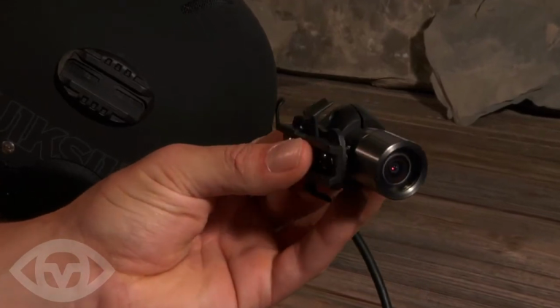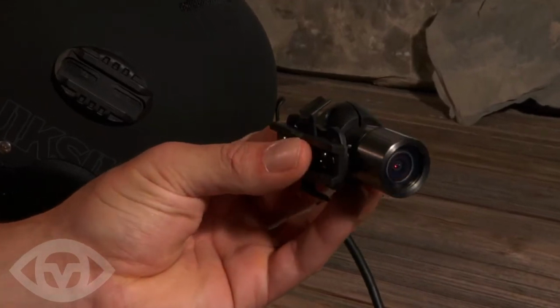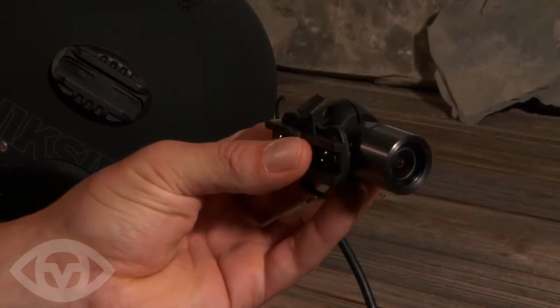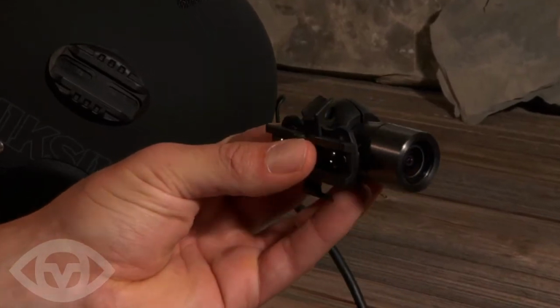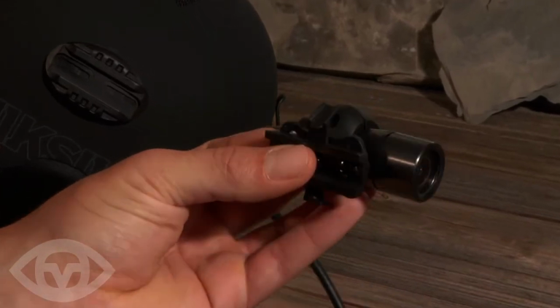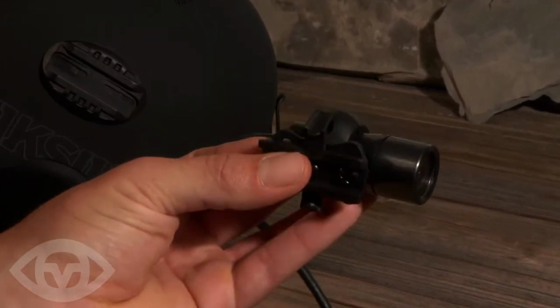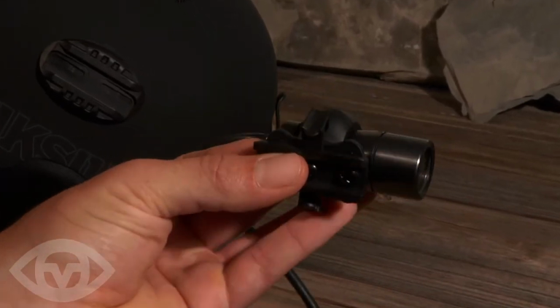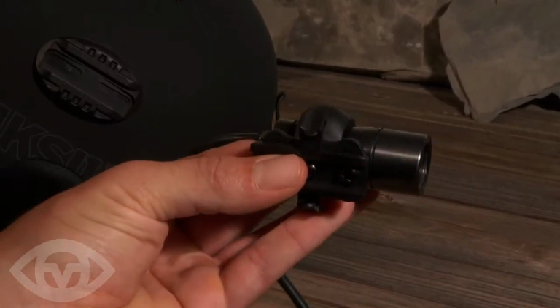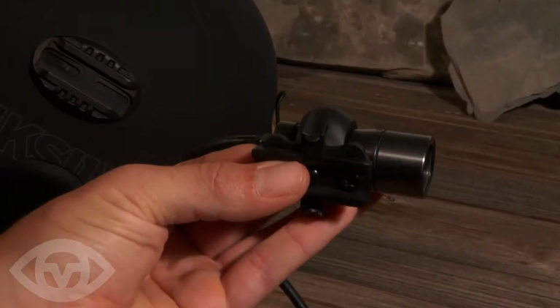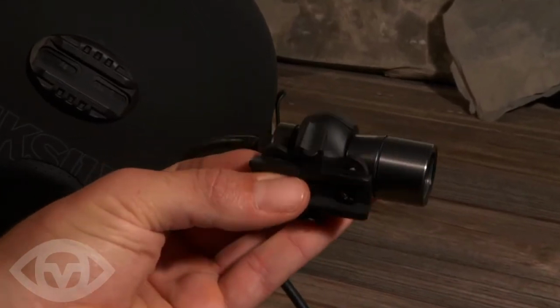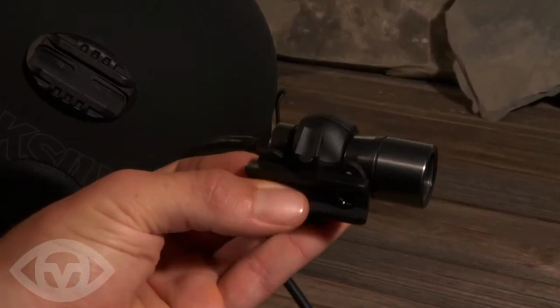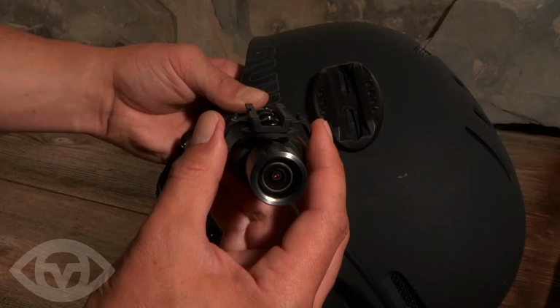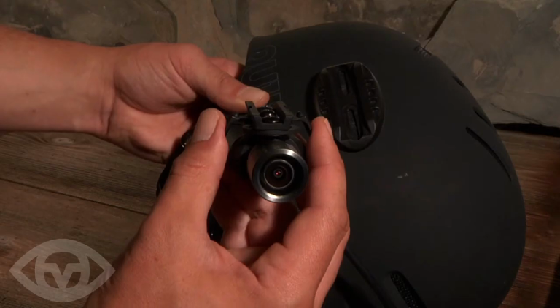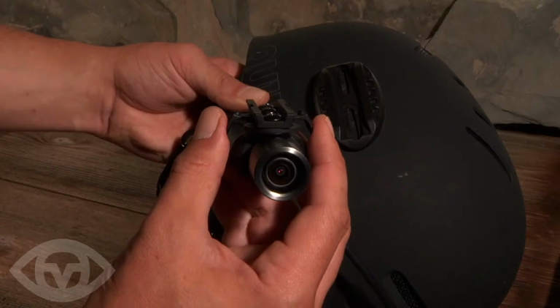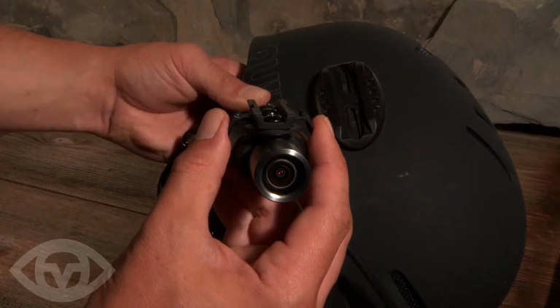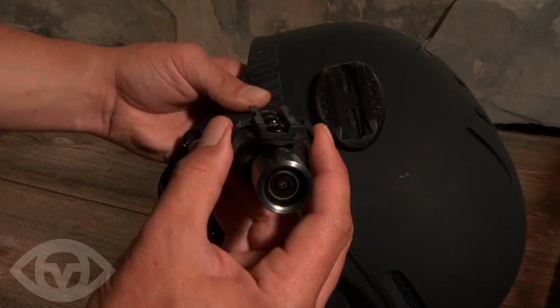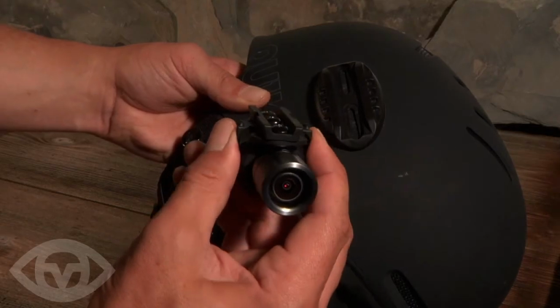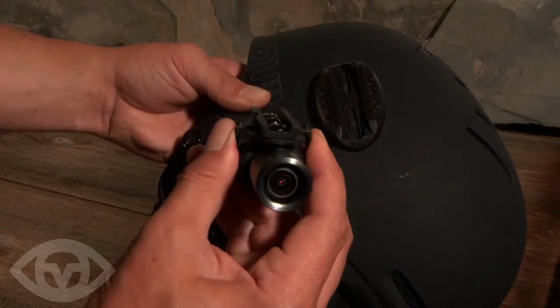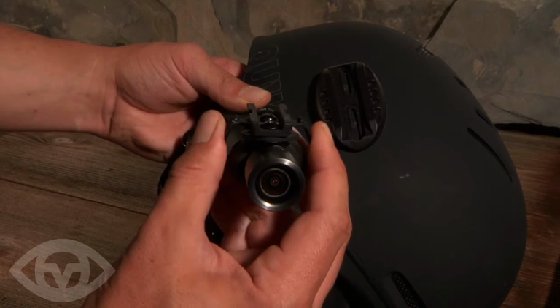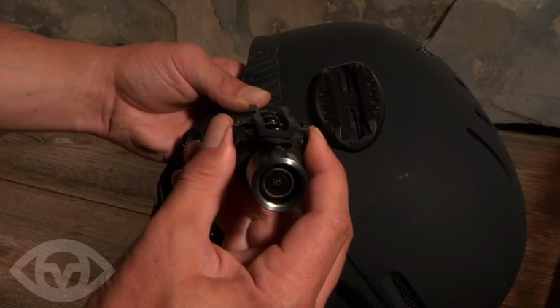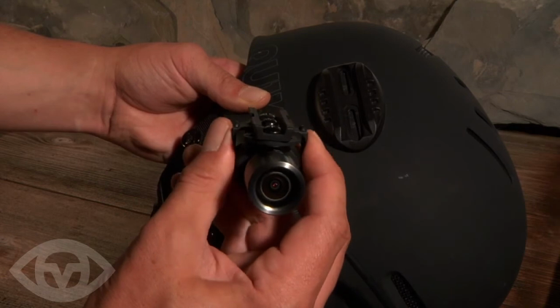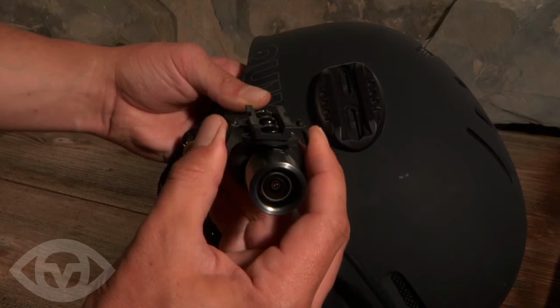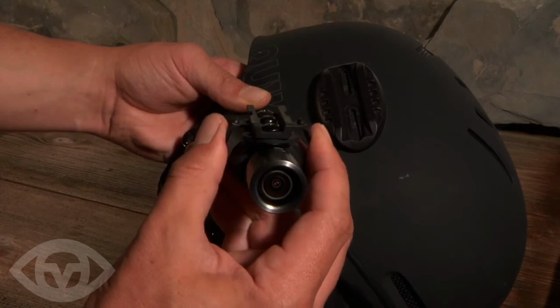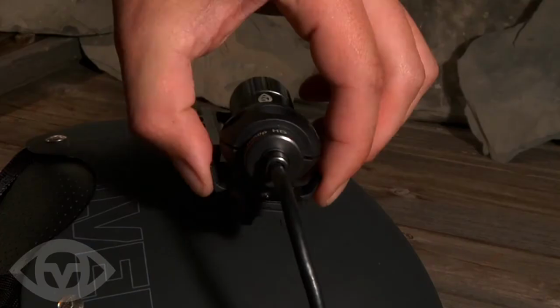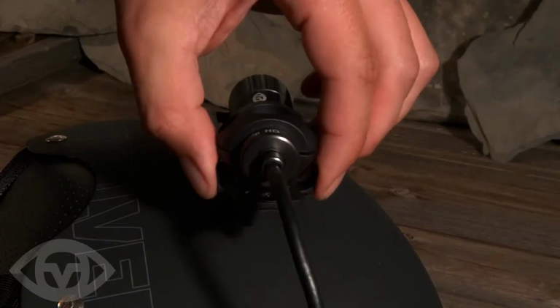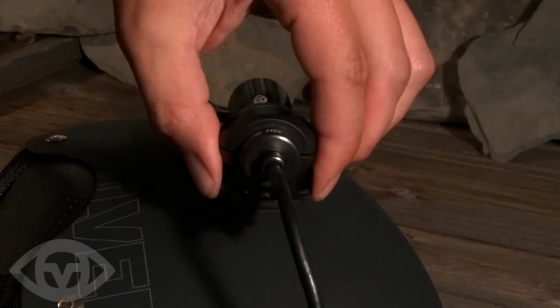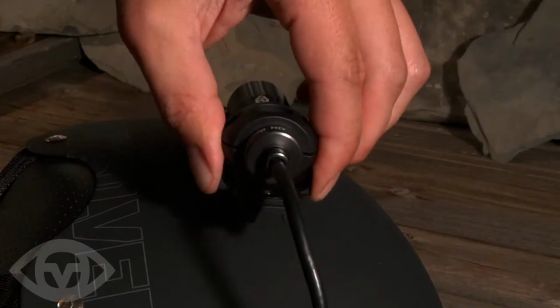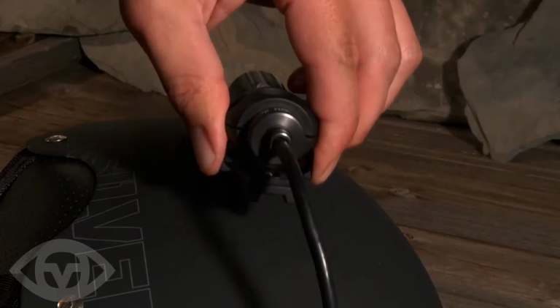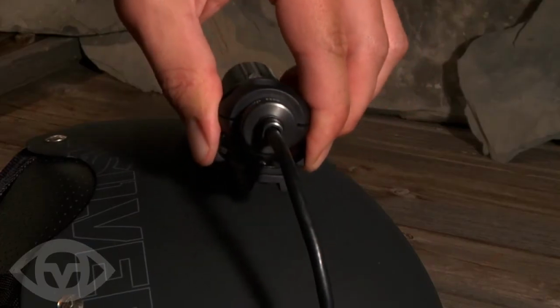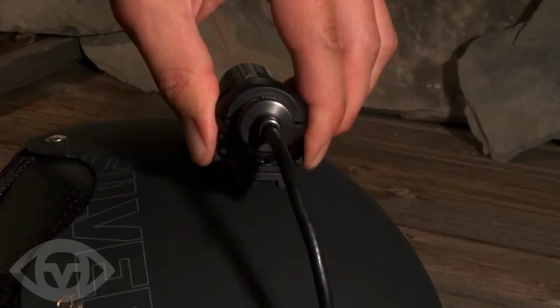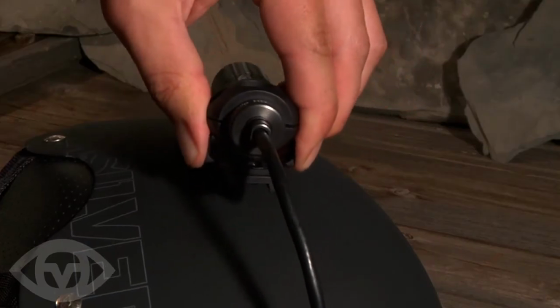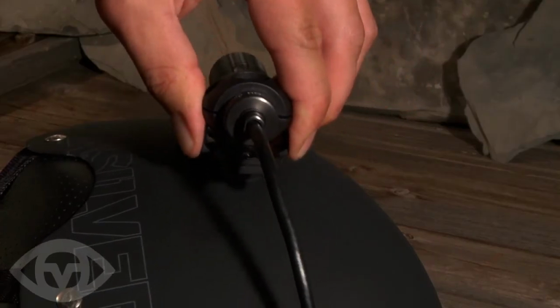Insert the camera into the clamp and pinch the wings on either side of the mount to add or remove the camera.